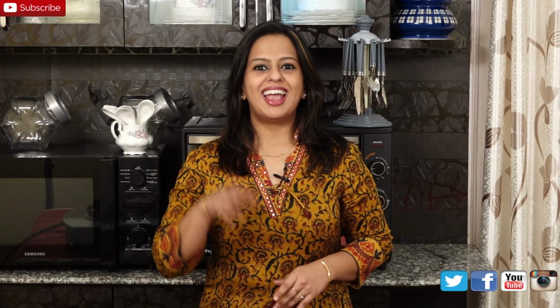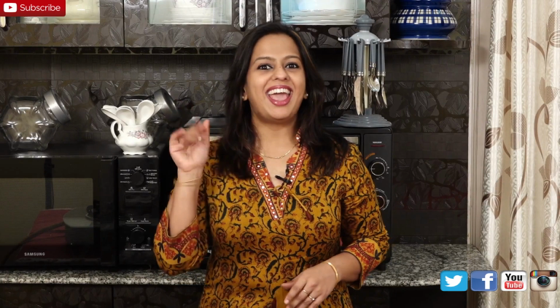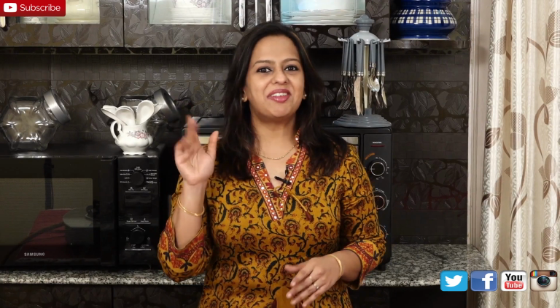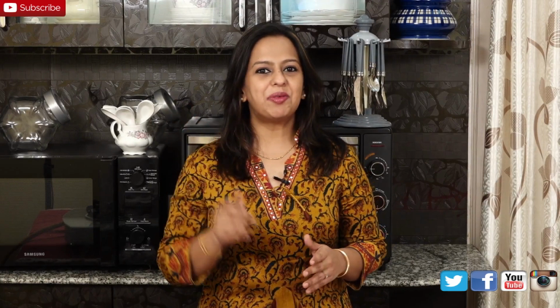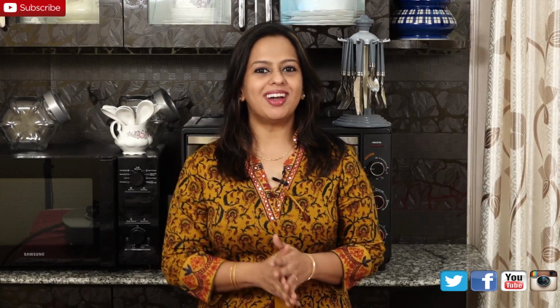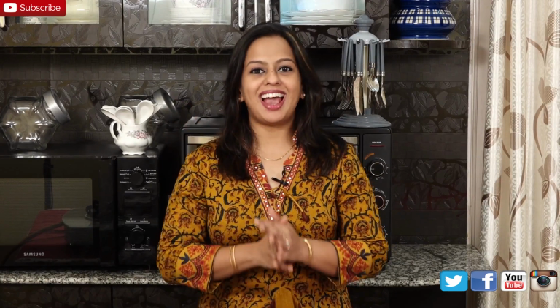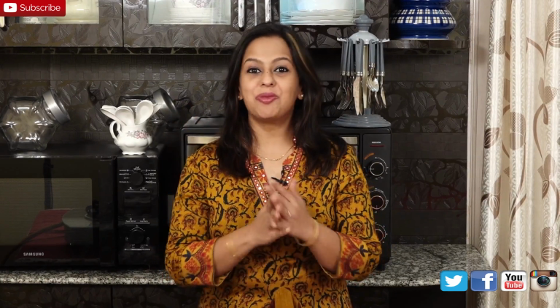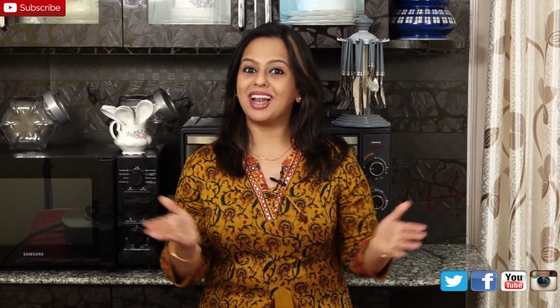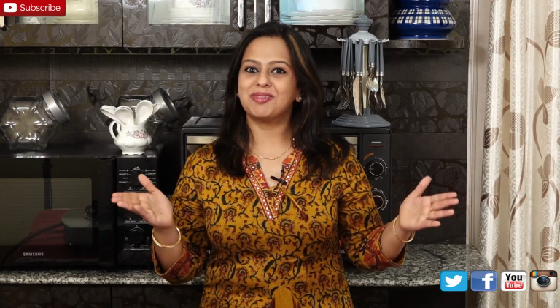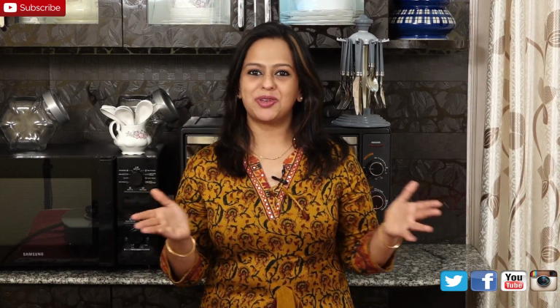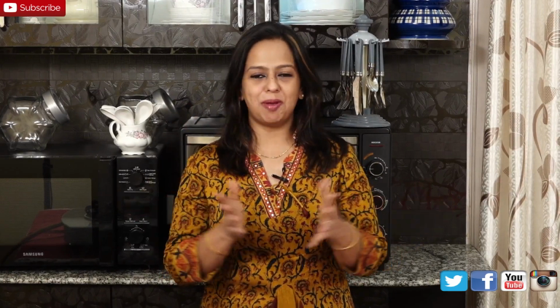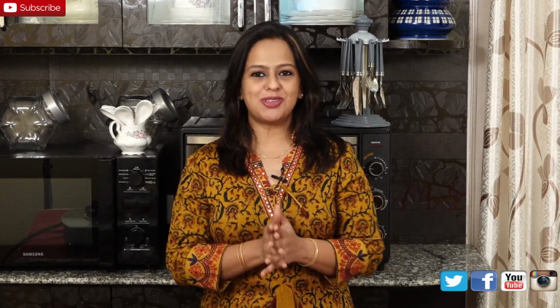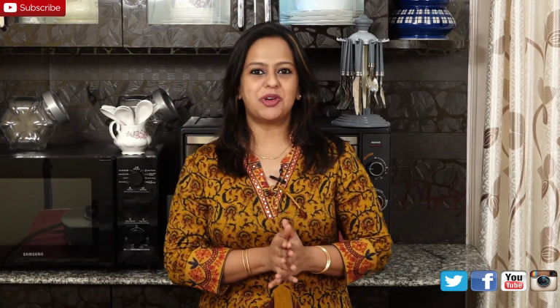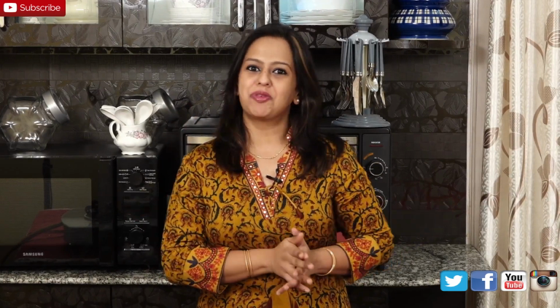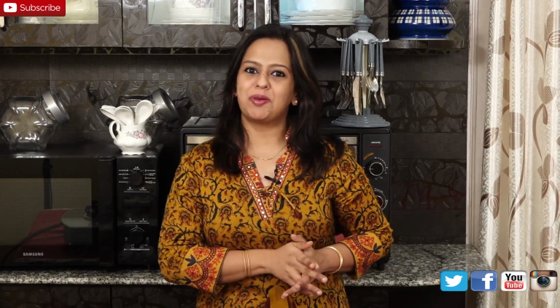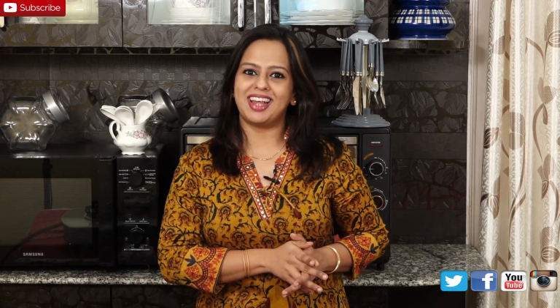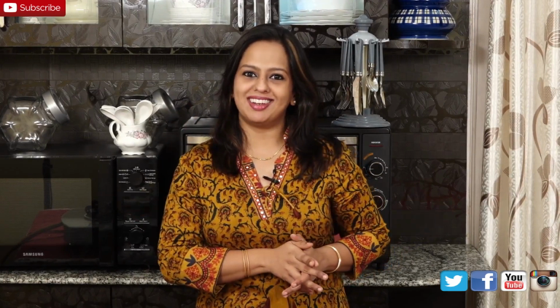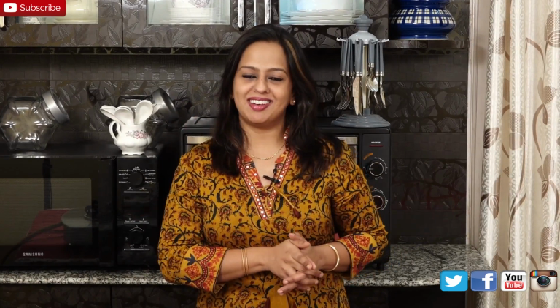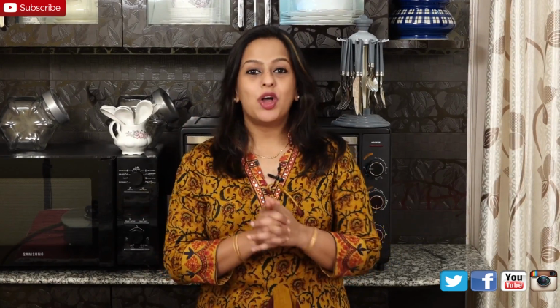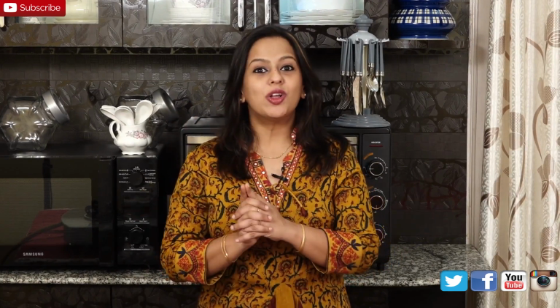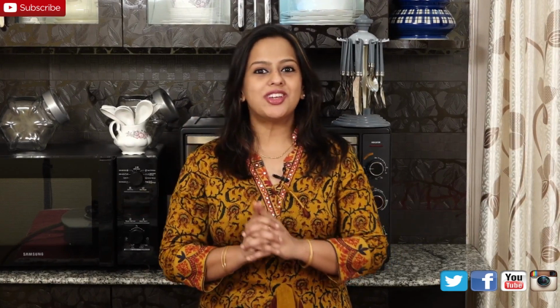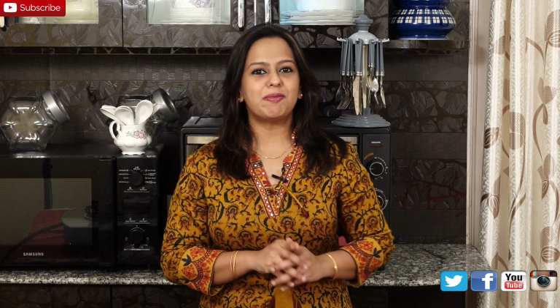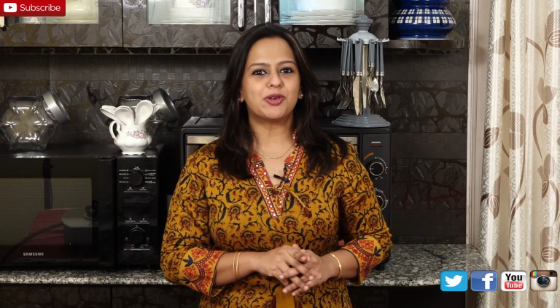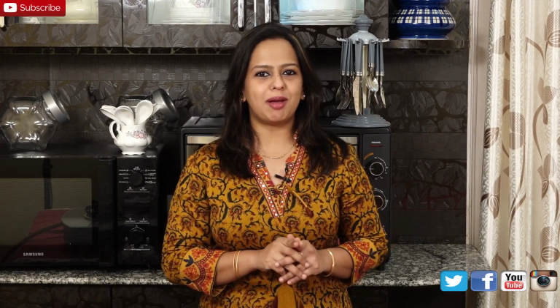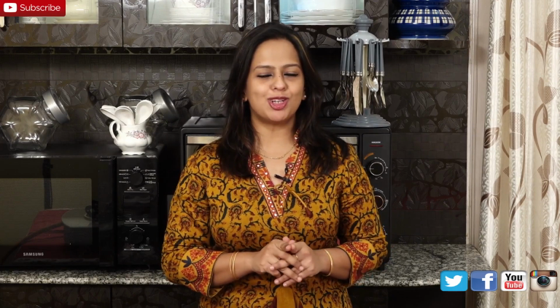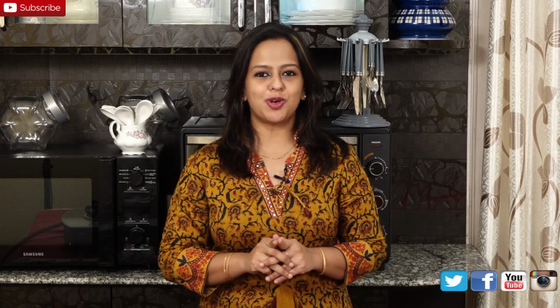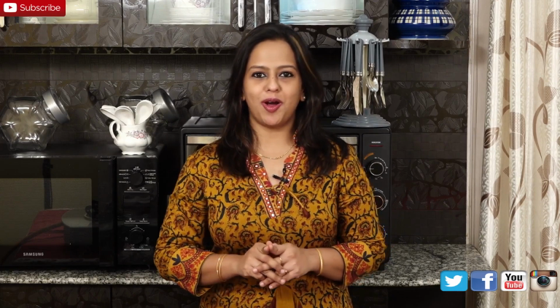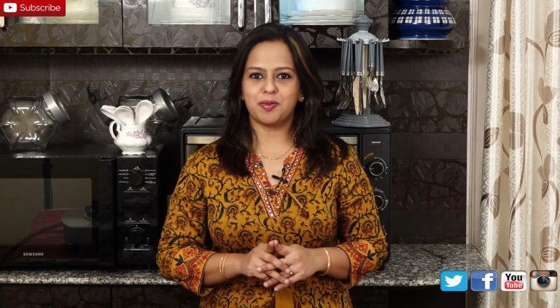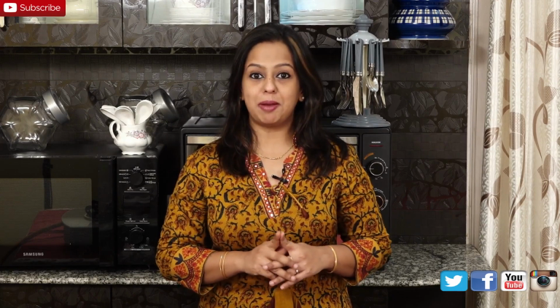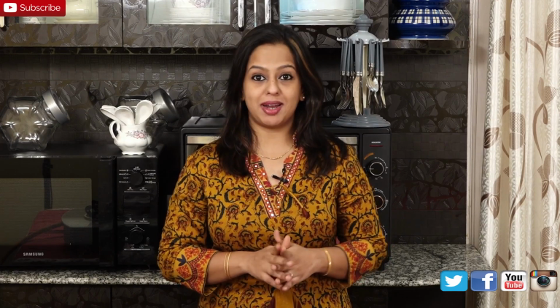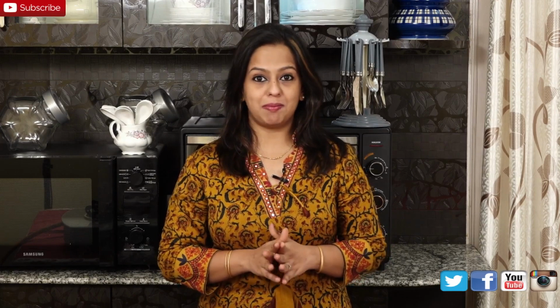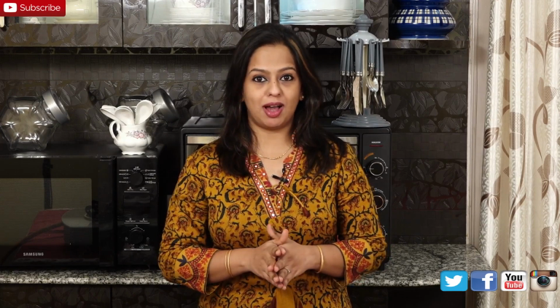Hey everyone and welcome to a new episode of Cooking with Alina. On today's episode I am going to show you how to make Mutton Pallav.